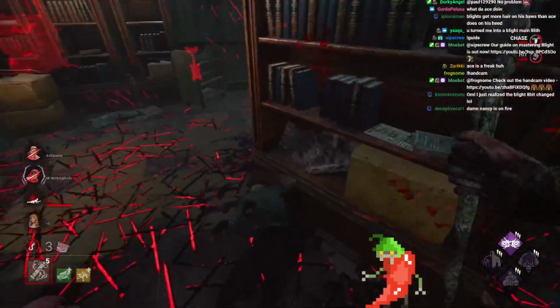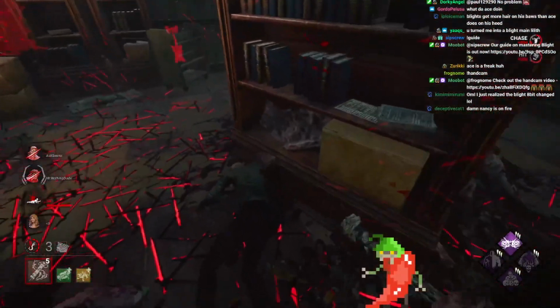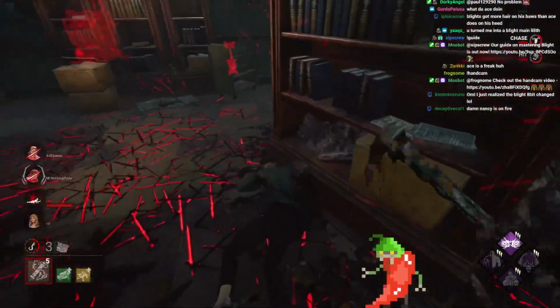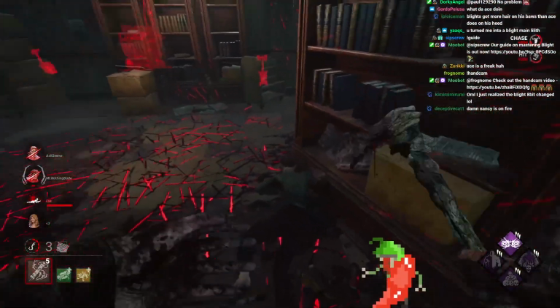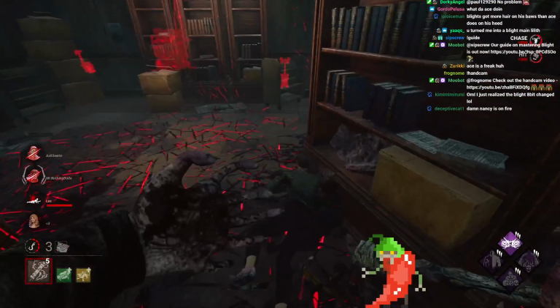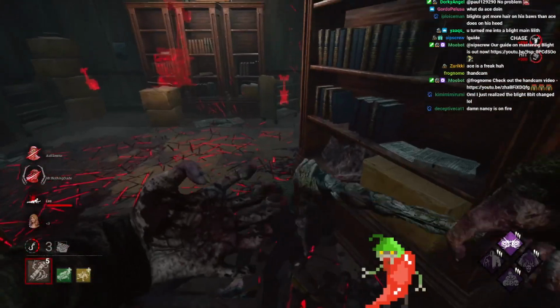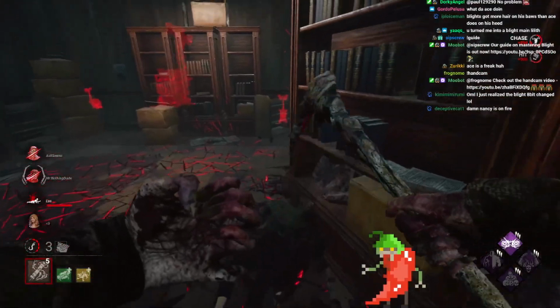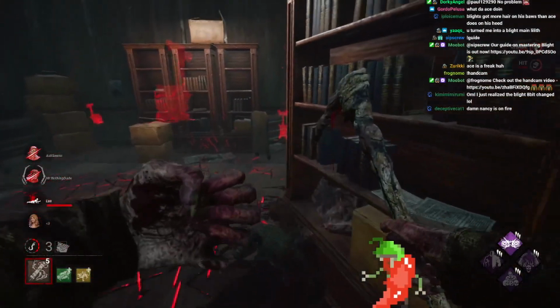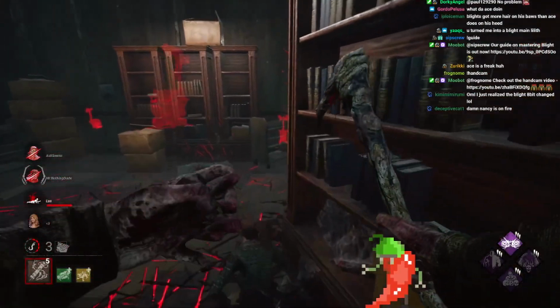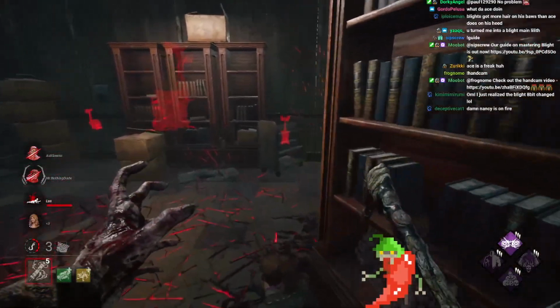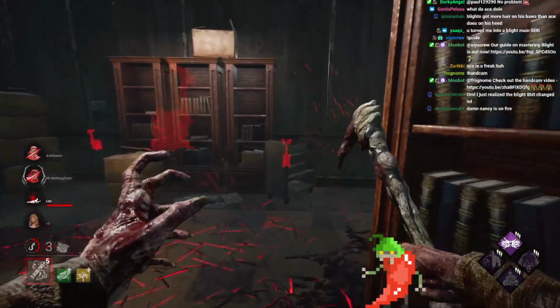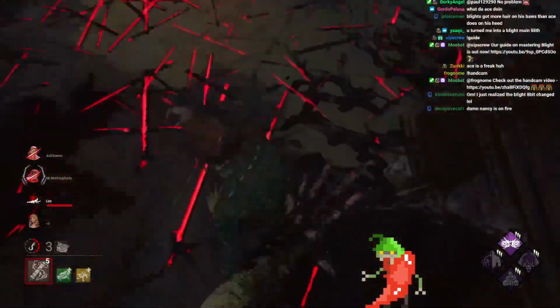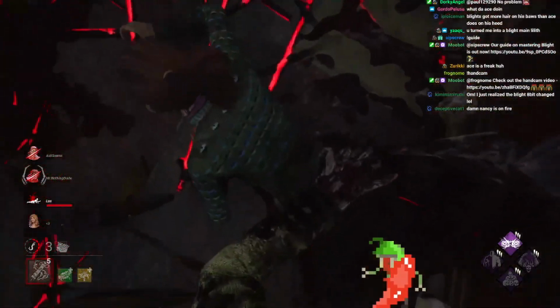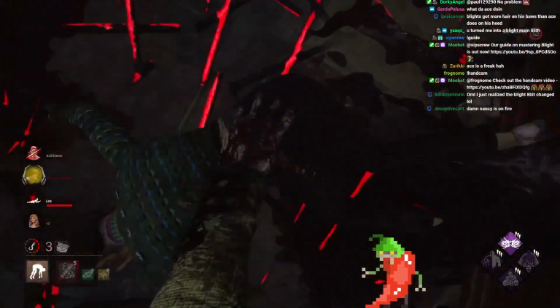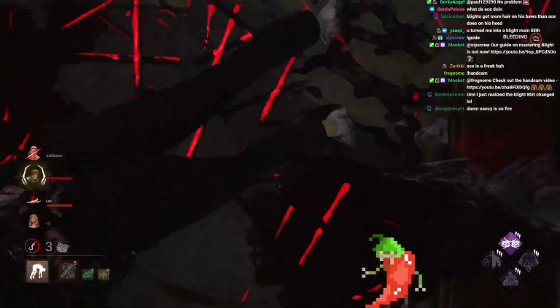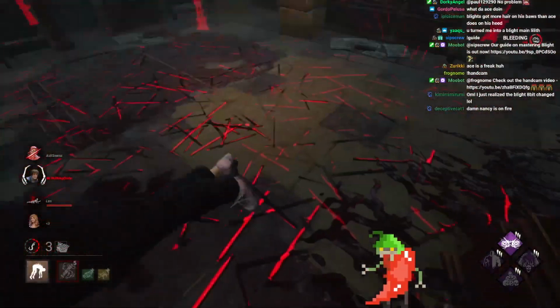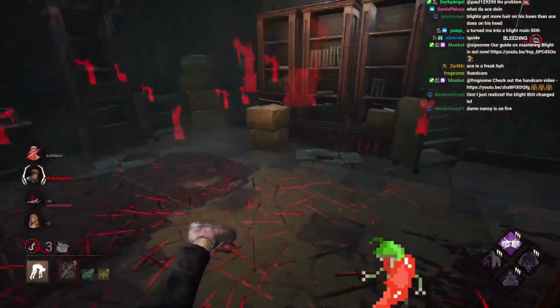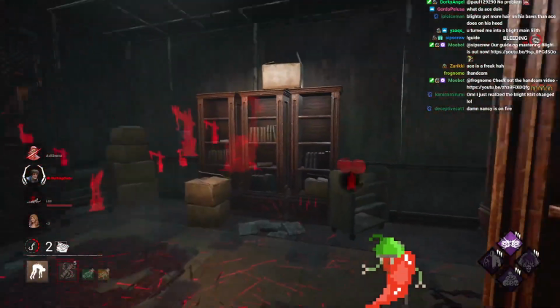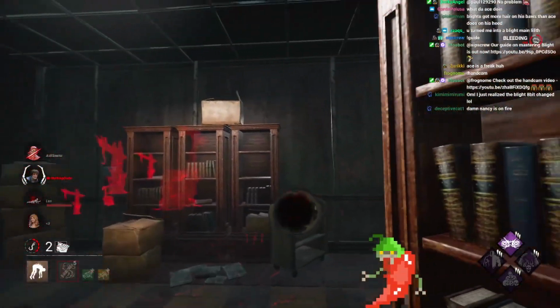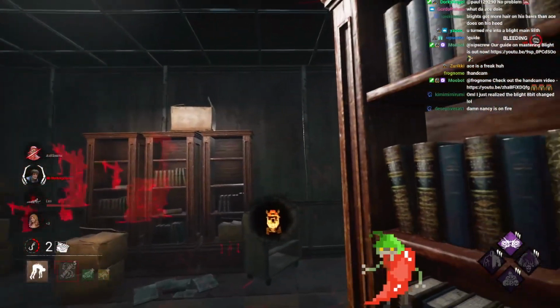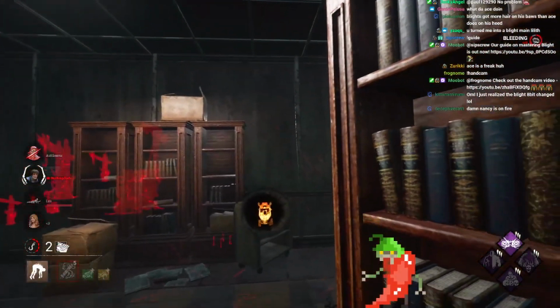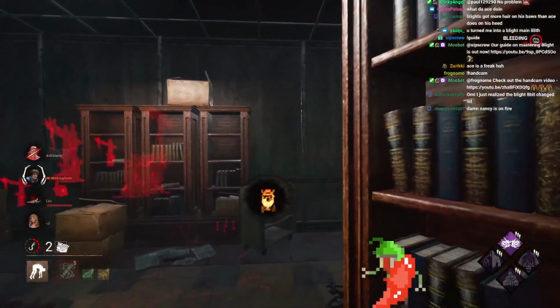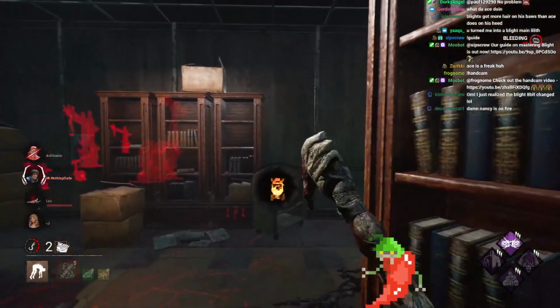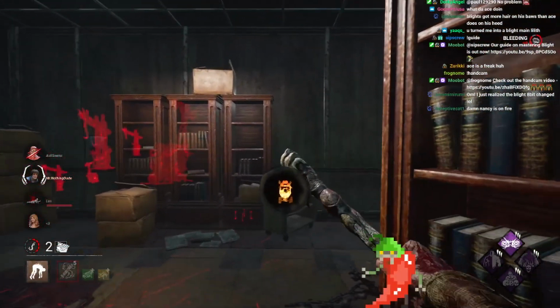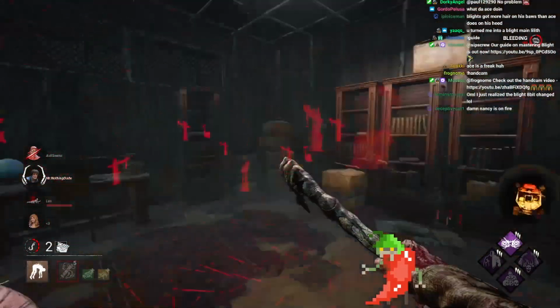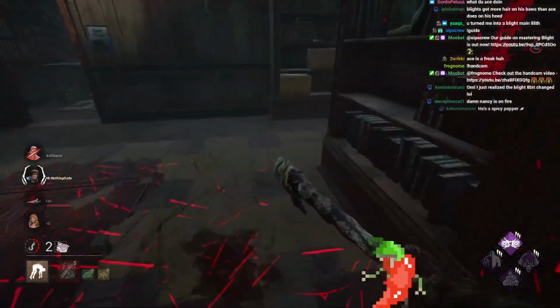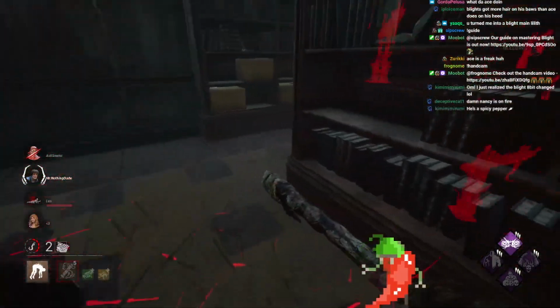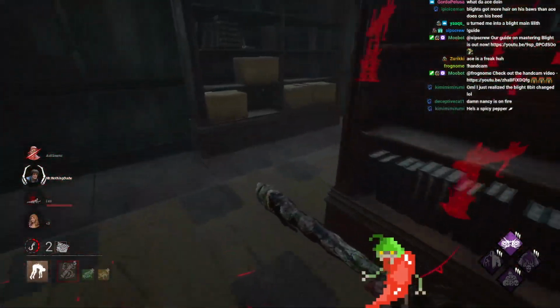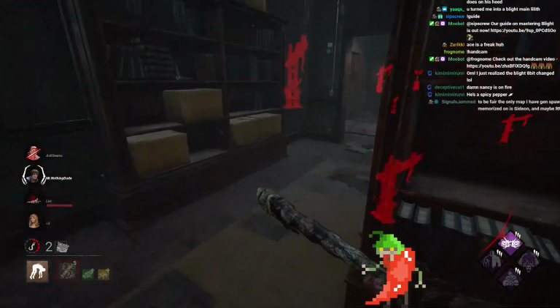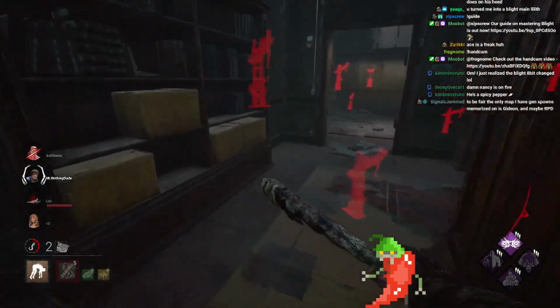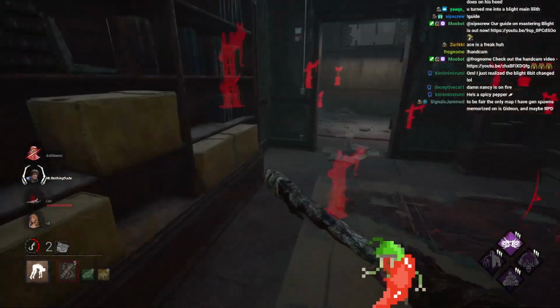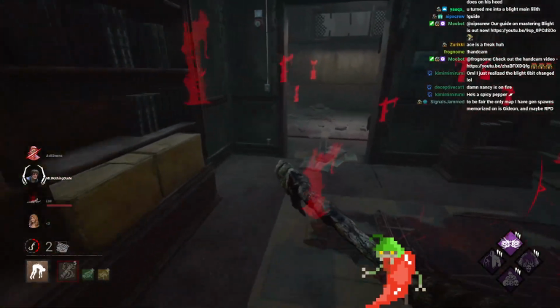So I know that Ace and Nancy now have Dead Hard, I know that Quentin has Sprint Burst, and Kate I'm not too sure about. Two gens remaining — this is looking good.